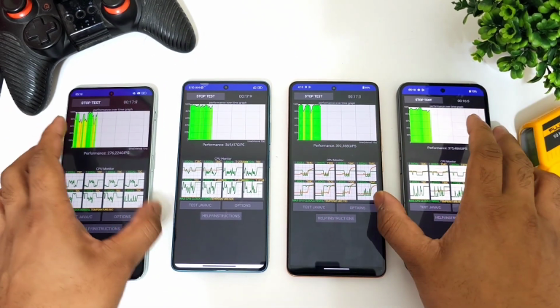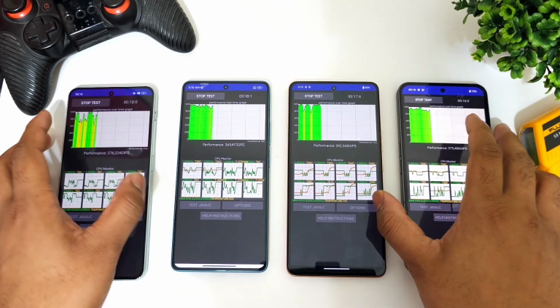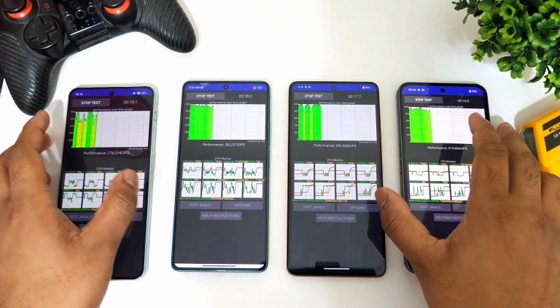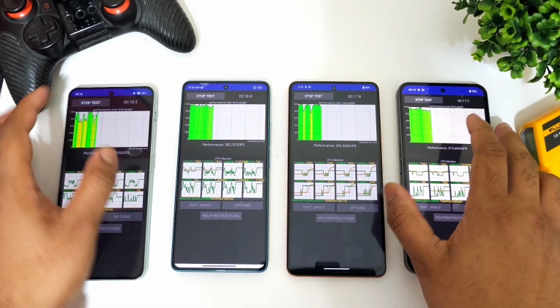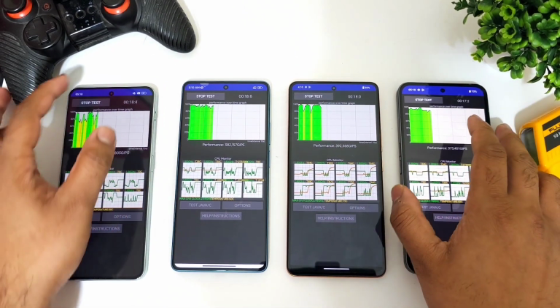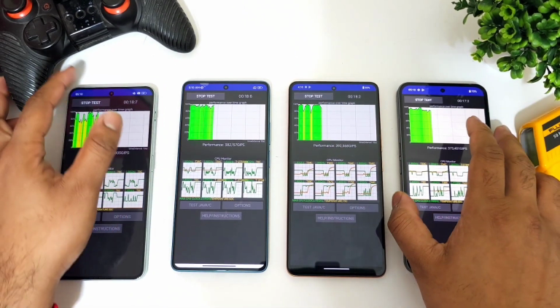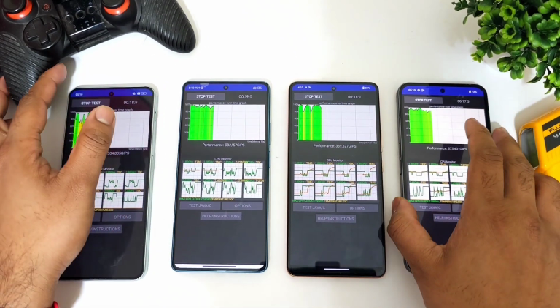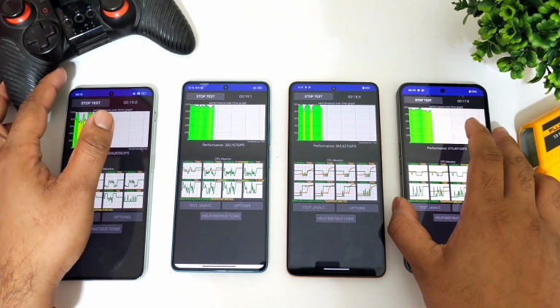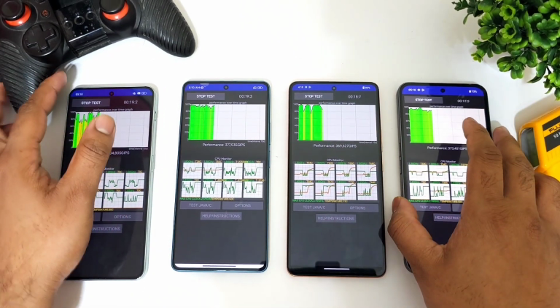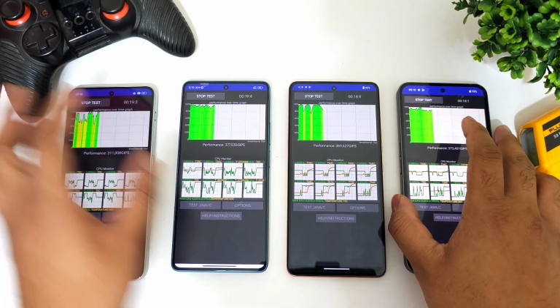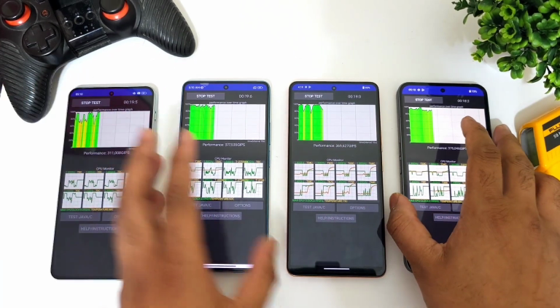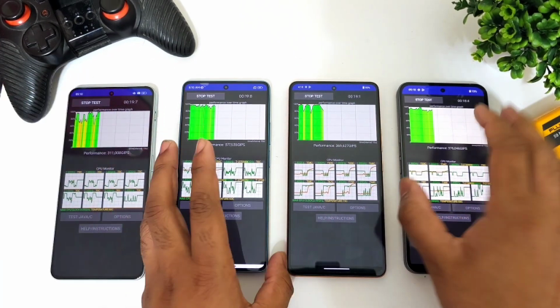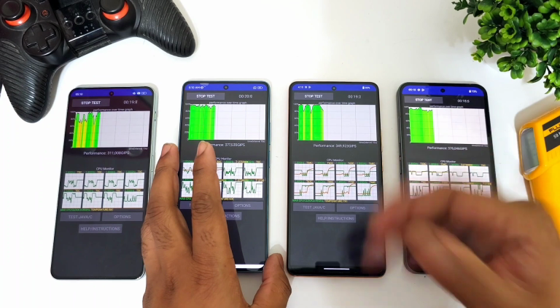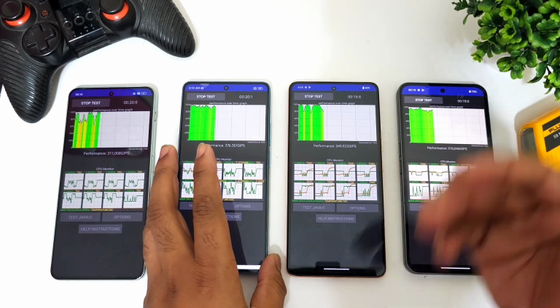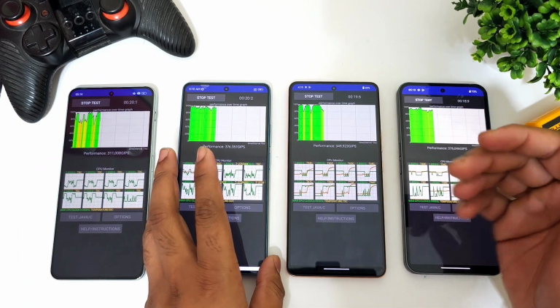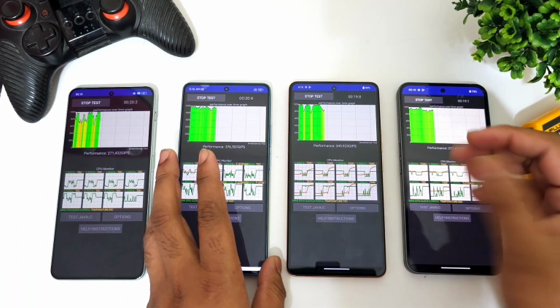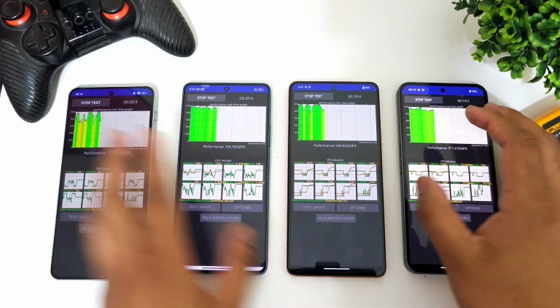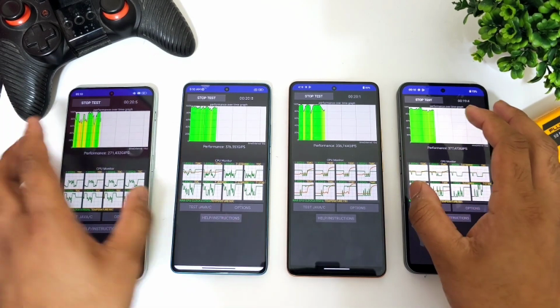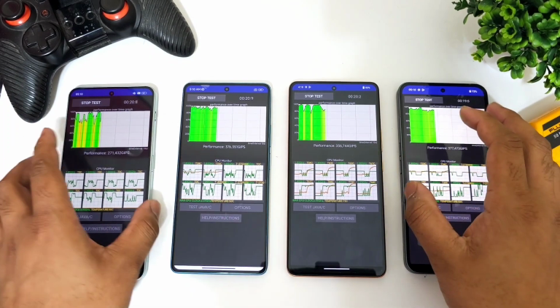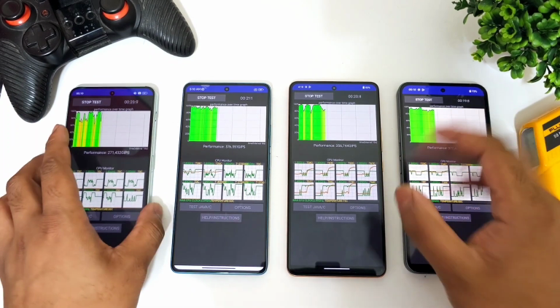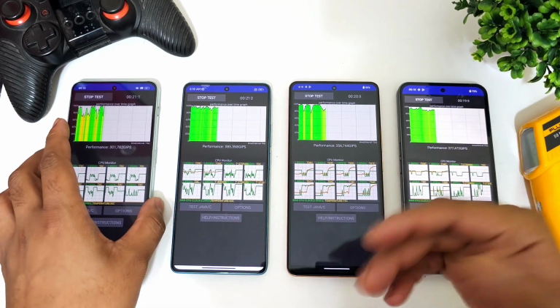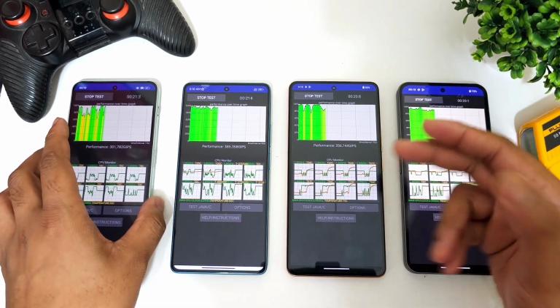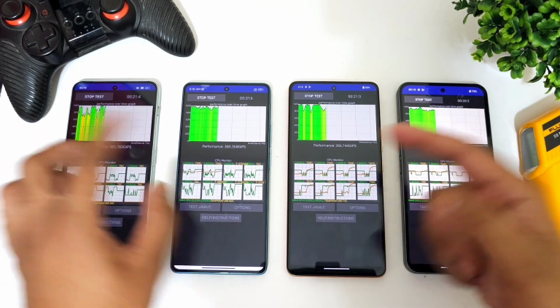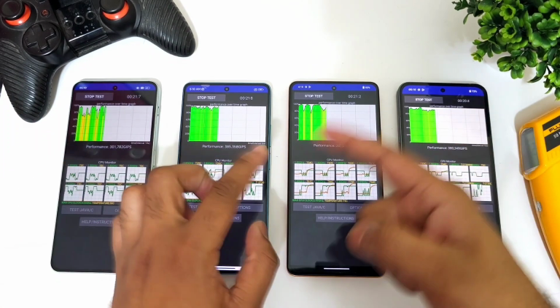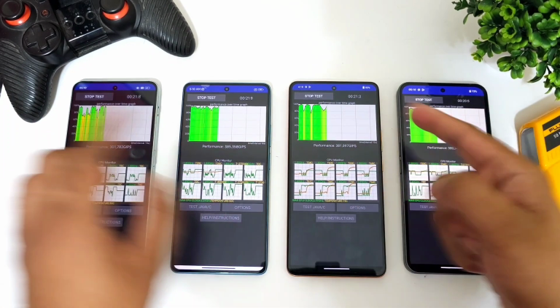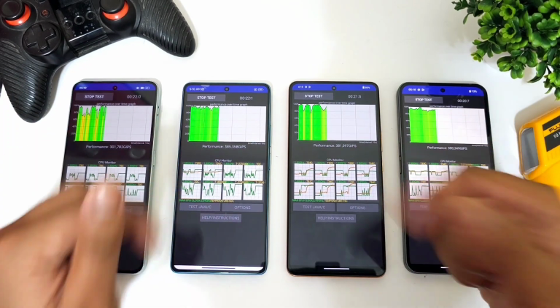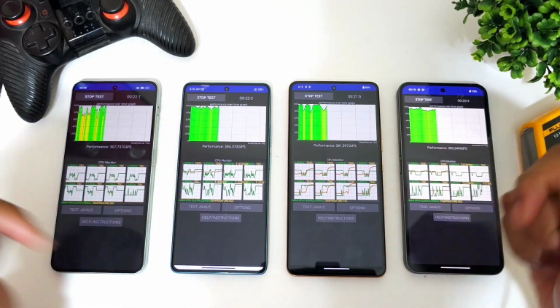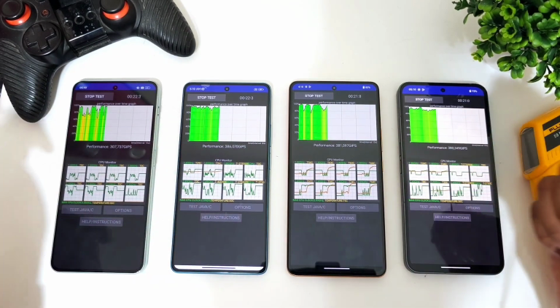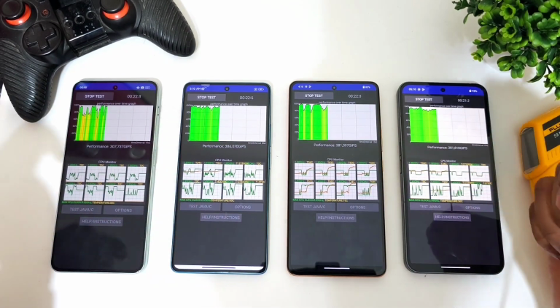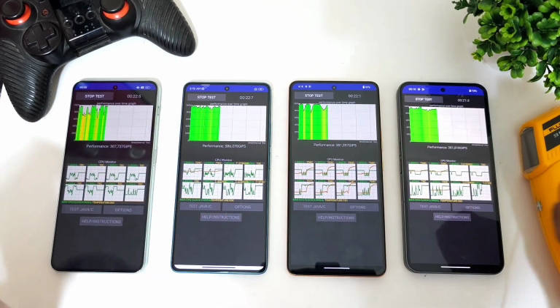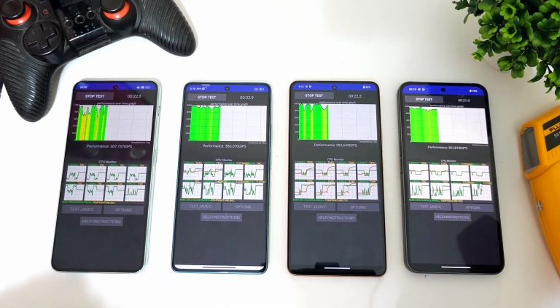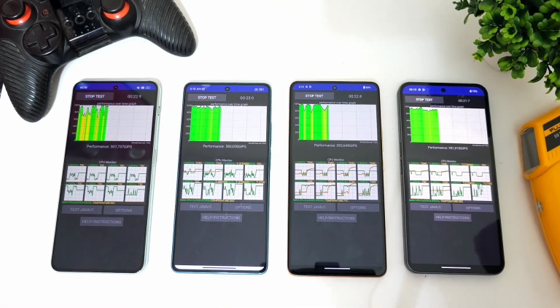The test has been started and we'll be back after some time to check the temperatures and the overall throttling impact.